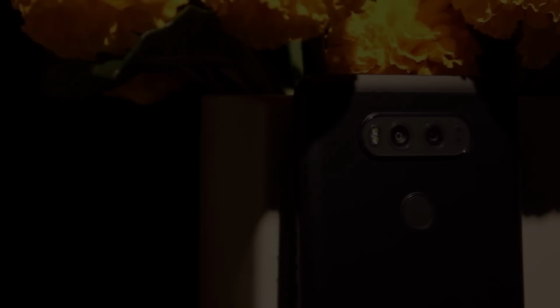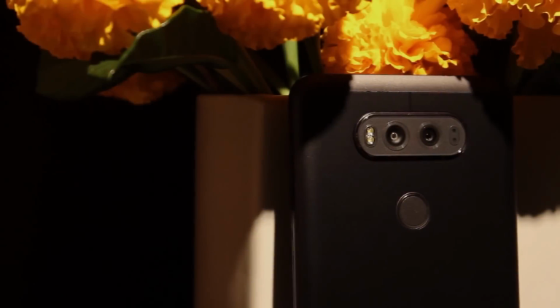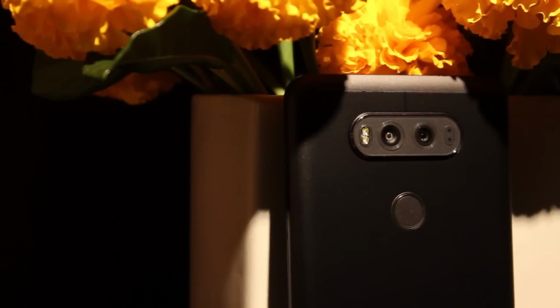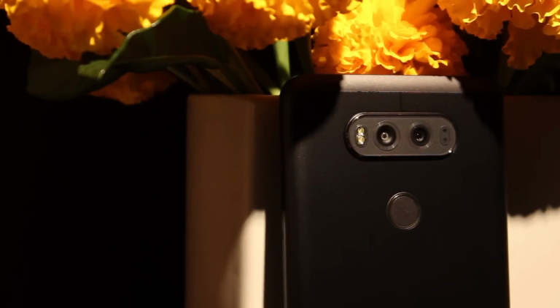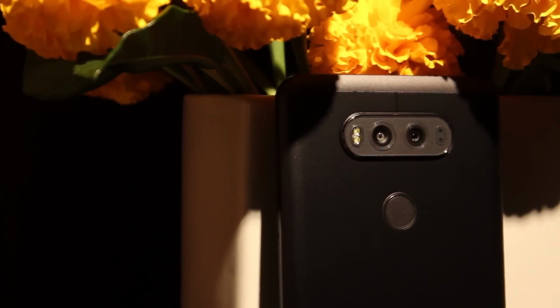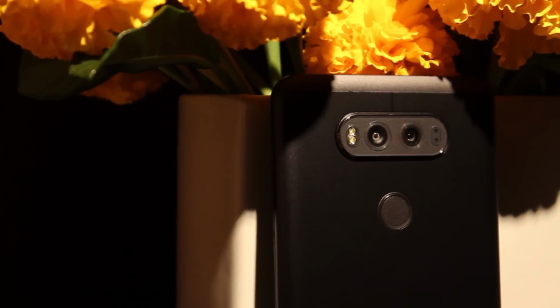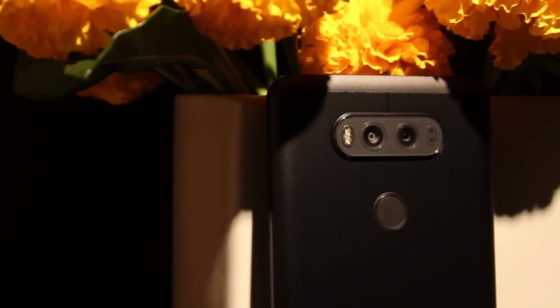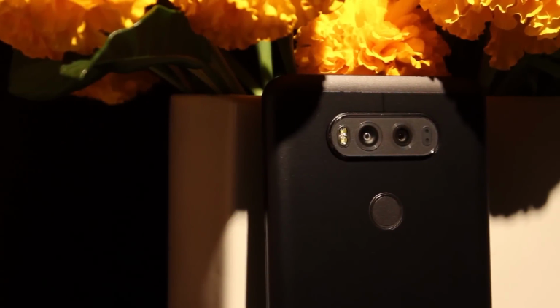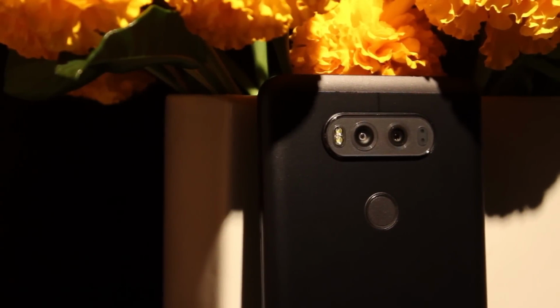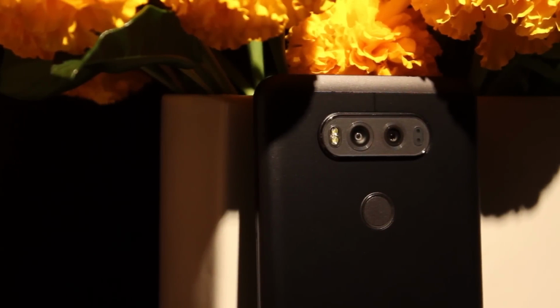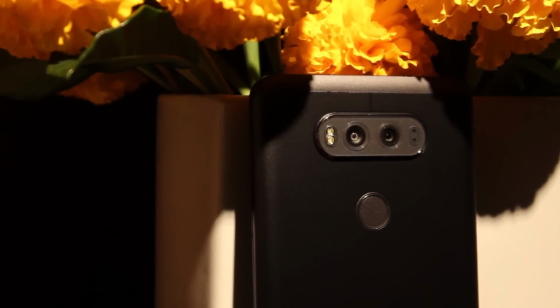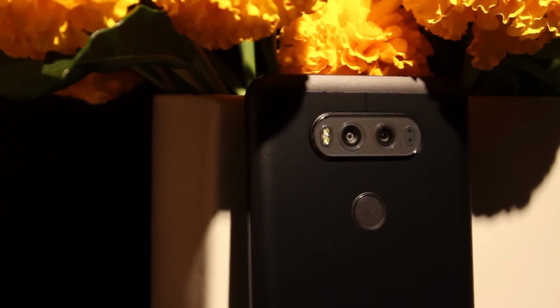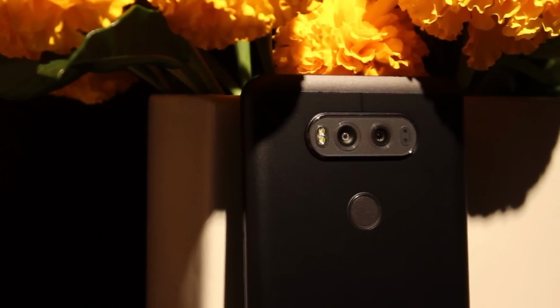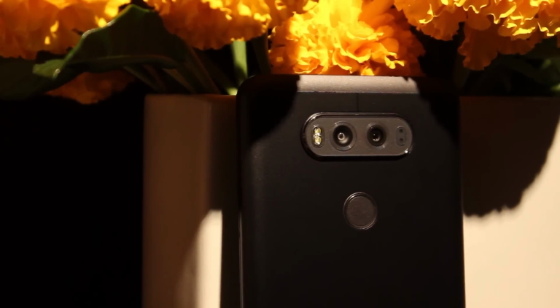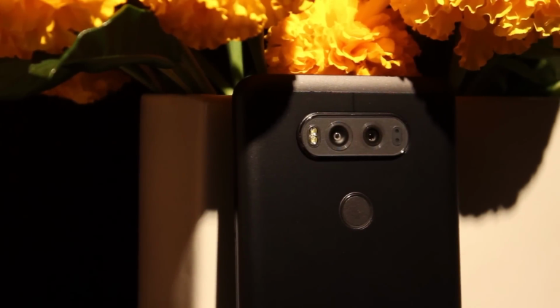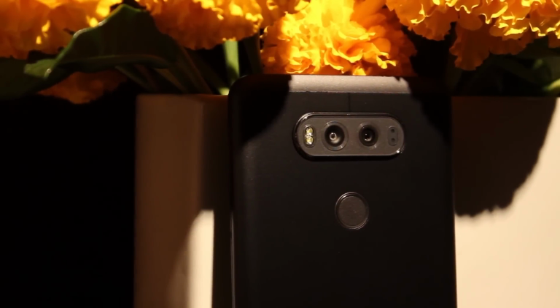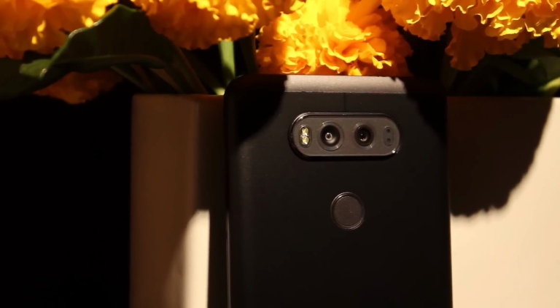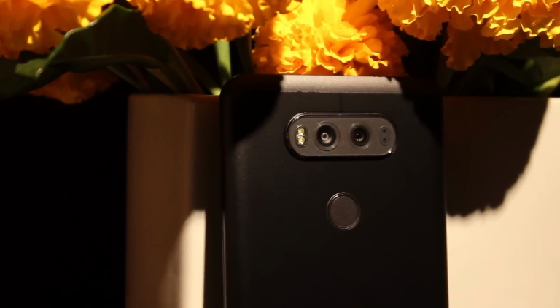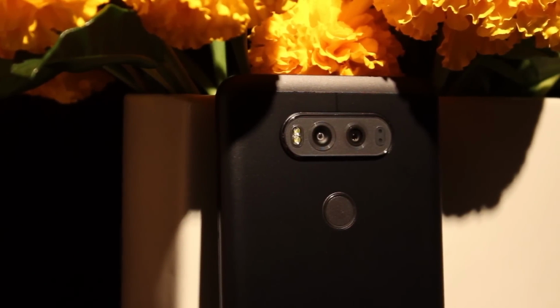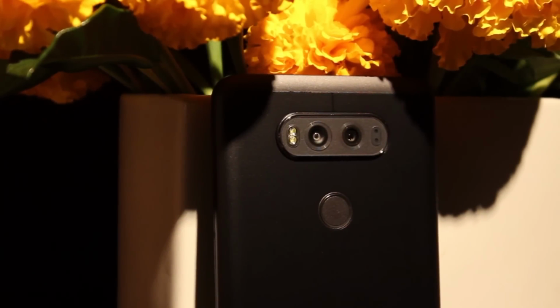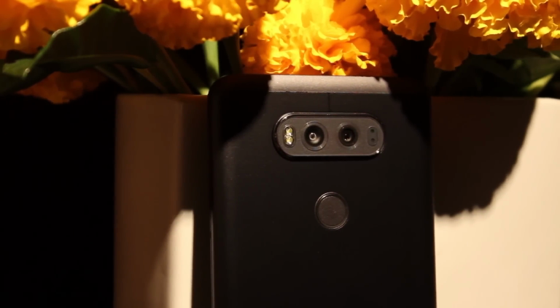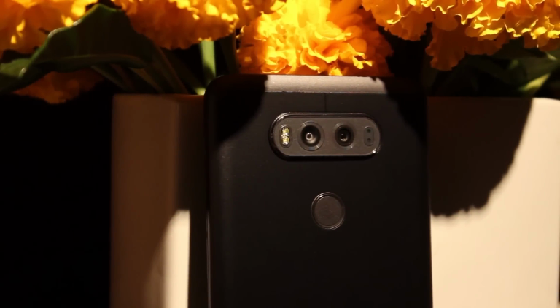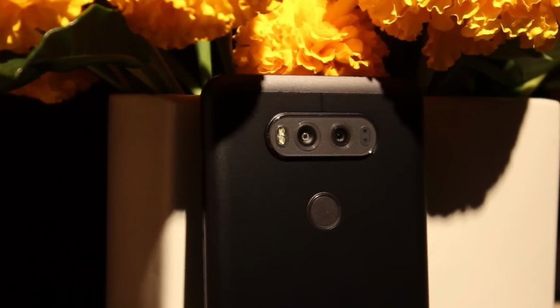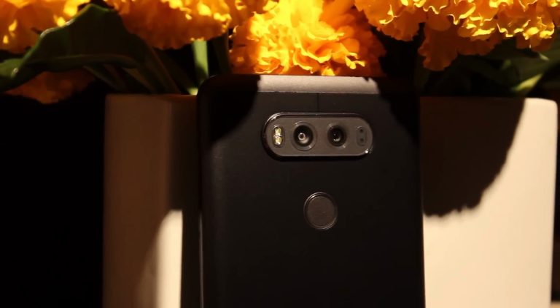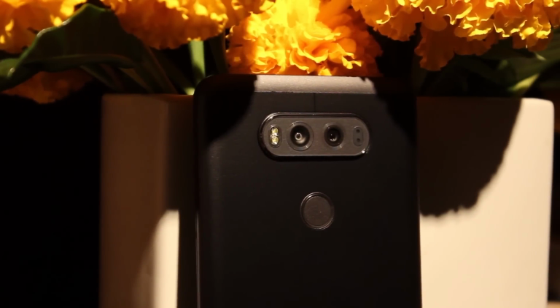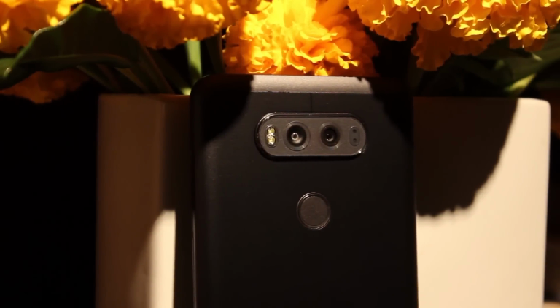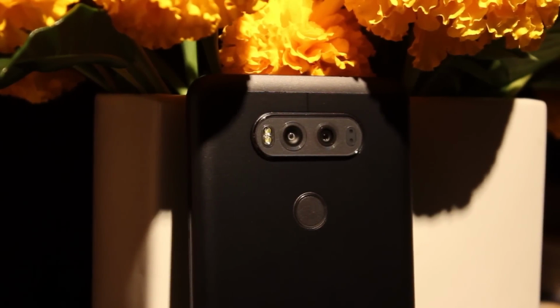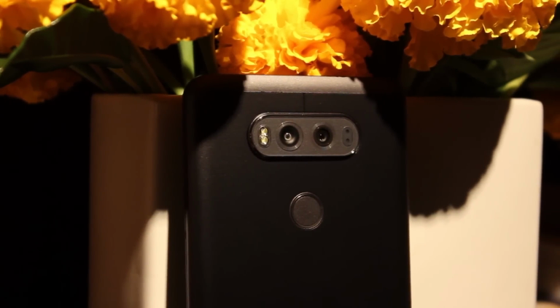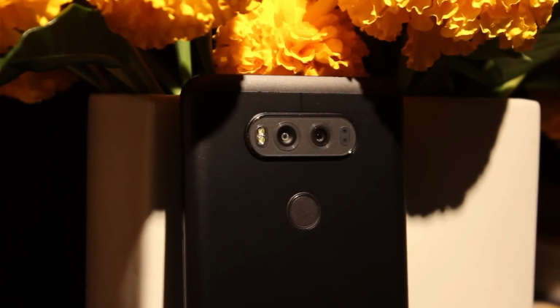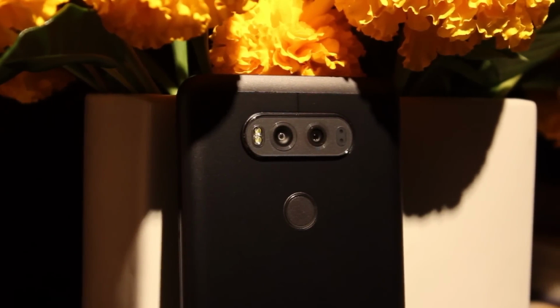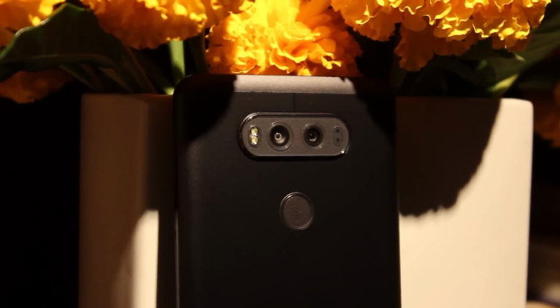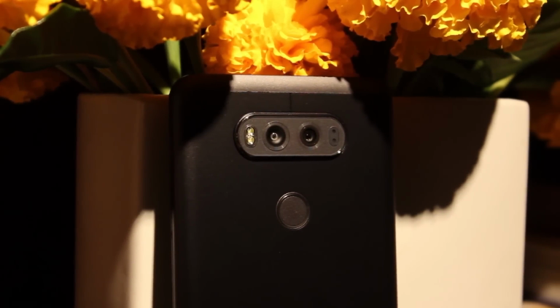Hey everybody, it's Nick from Android Headlines, and today we're taking a closer look at the camera on the LG V20.